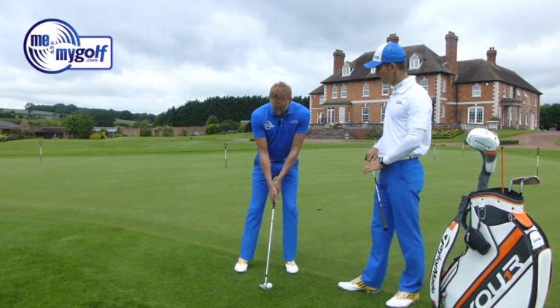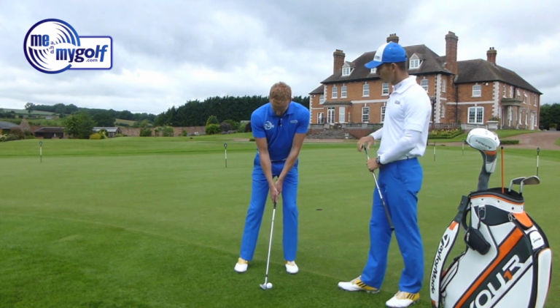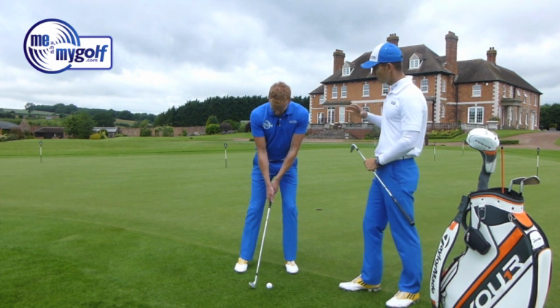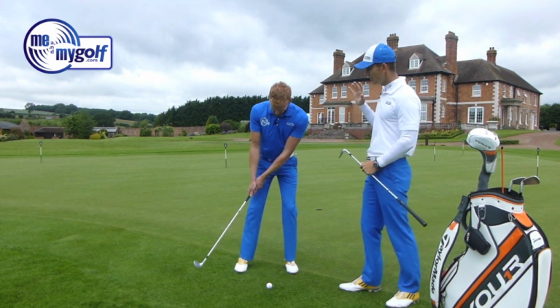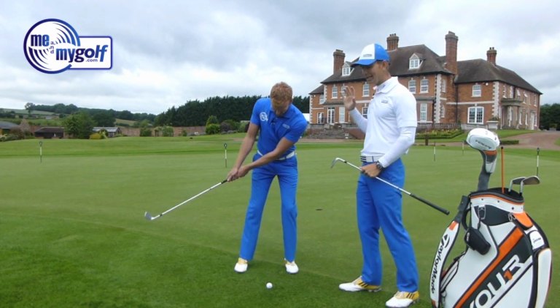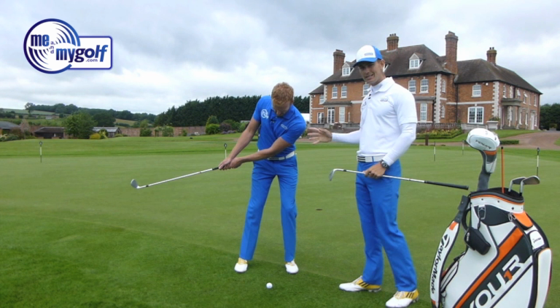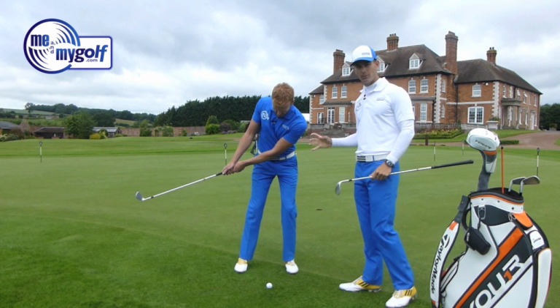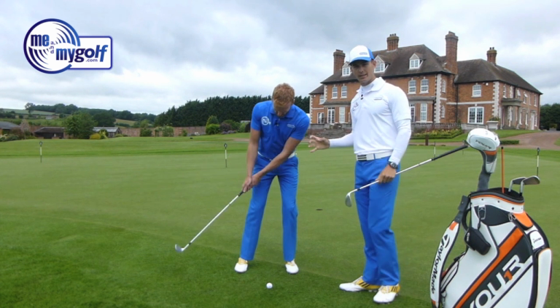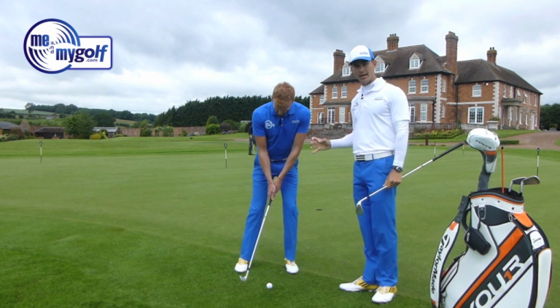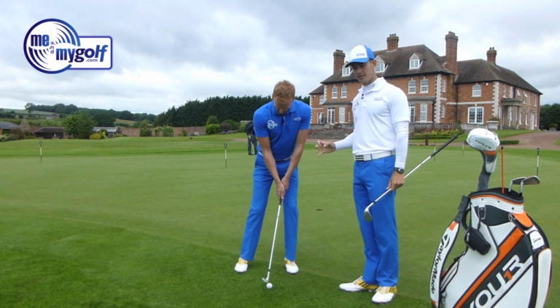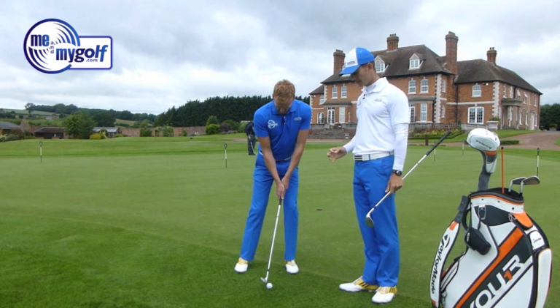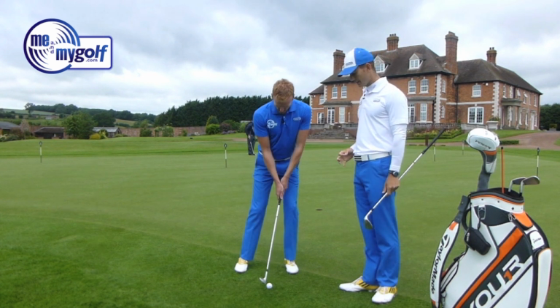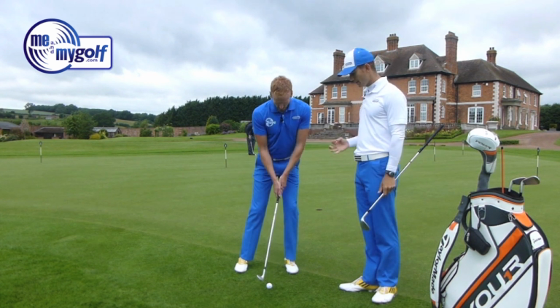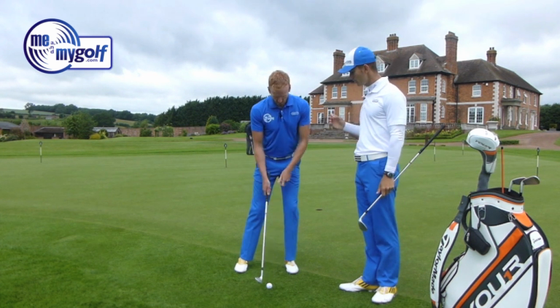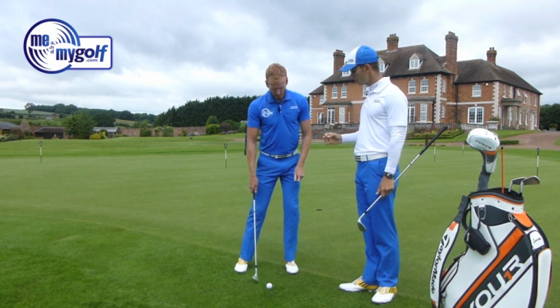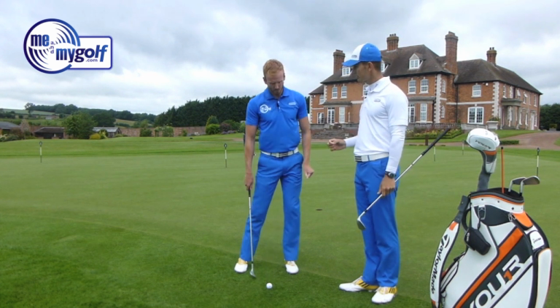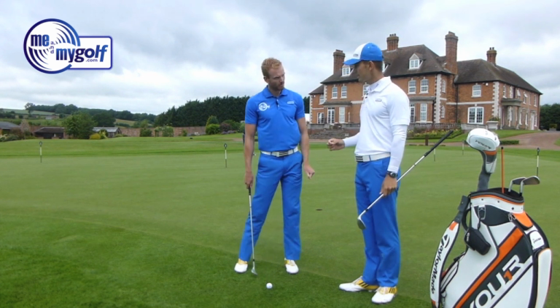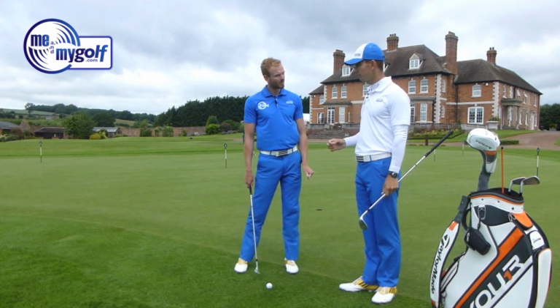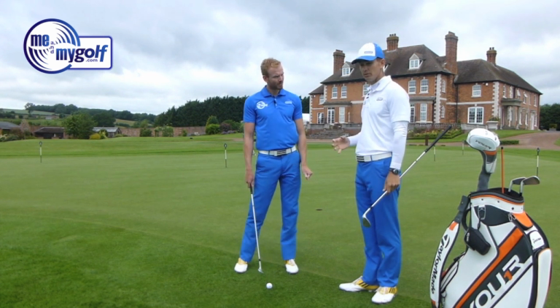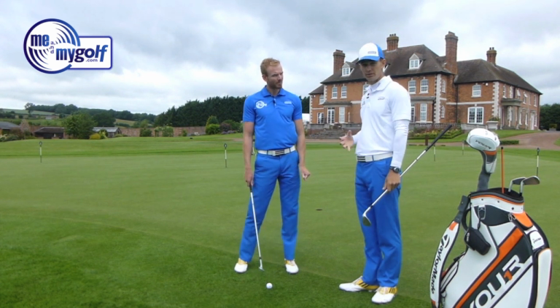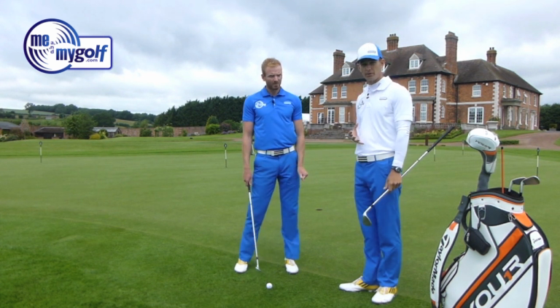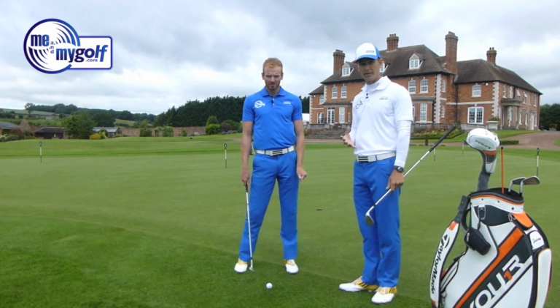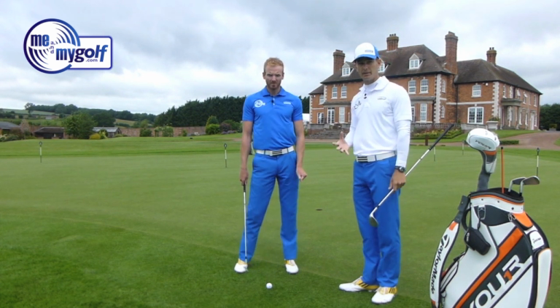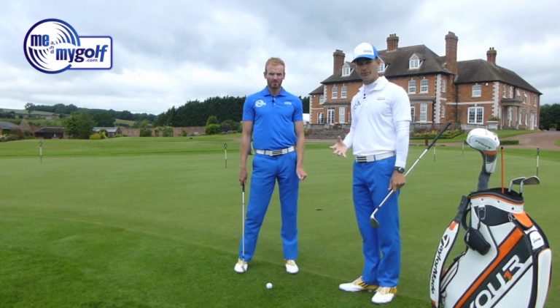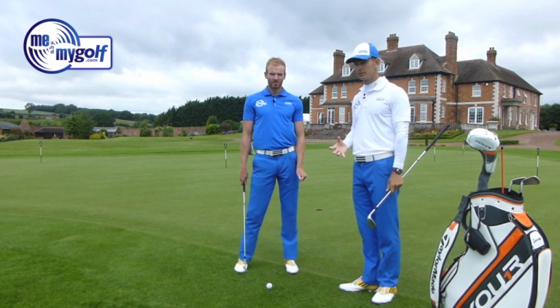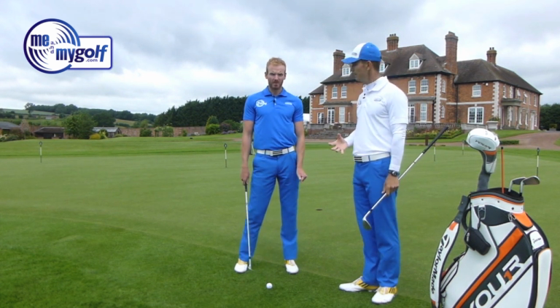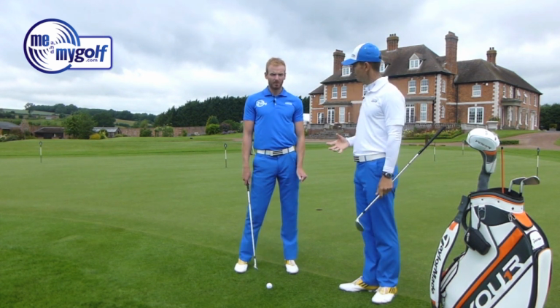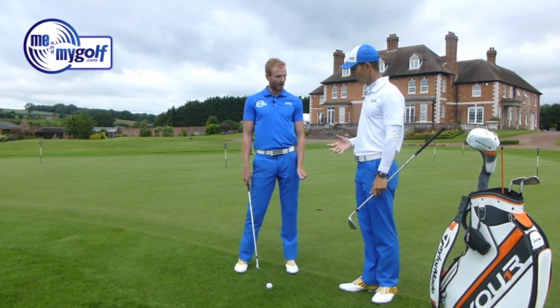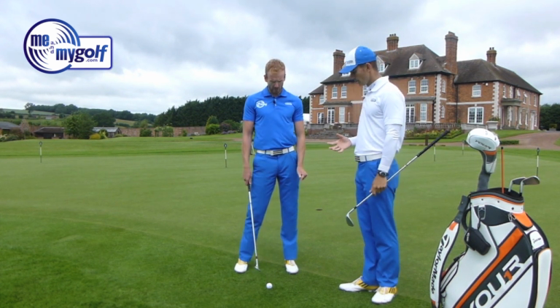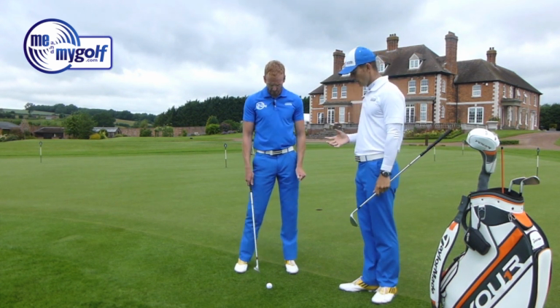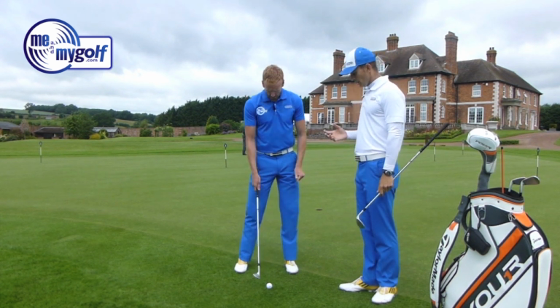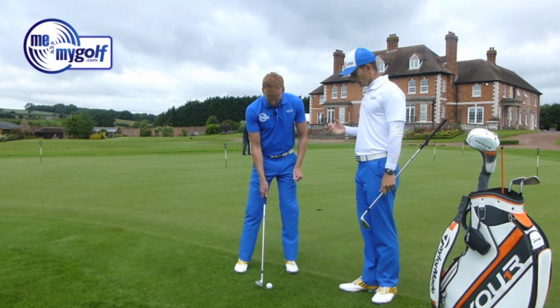A very easy way to get a very neutral setup, but it's going to make a big difference. Without a doubt.